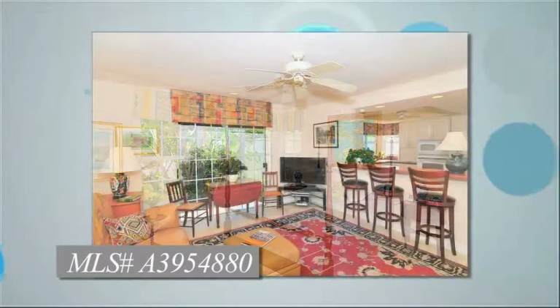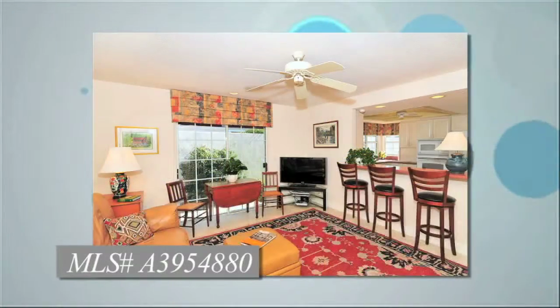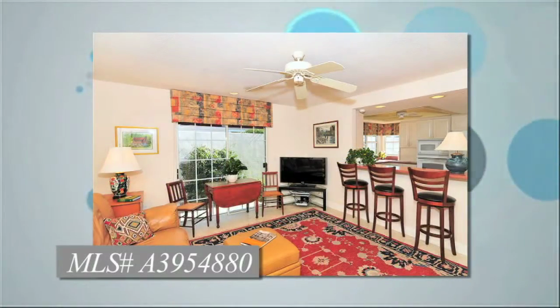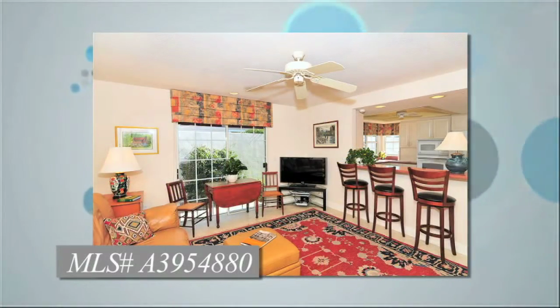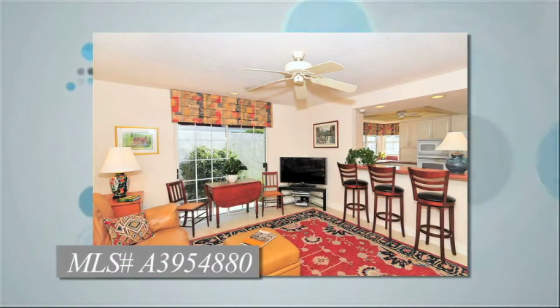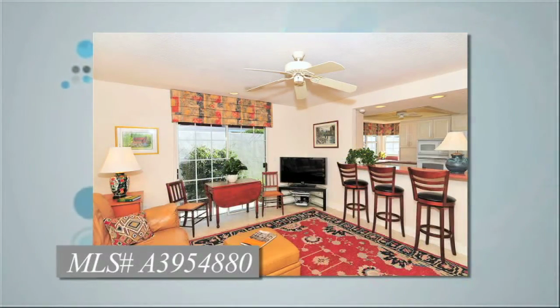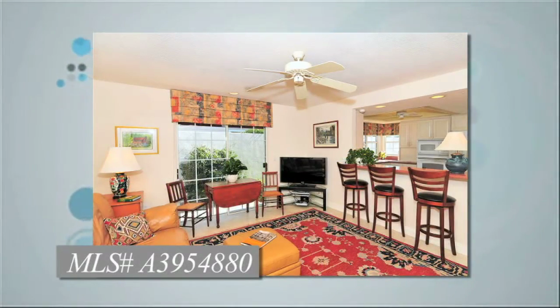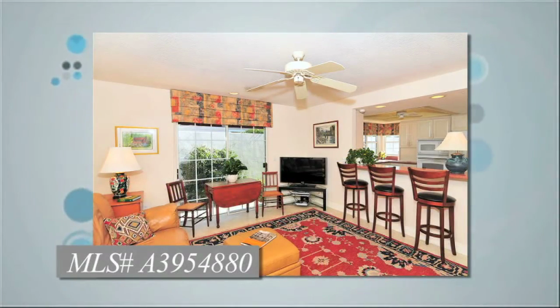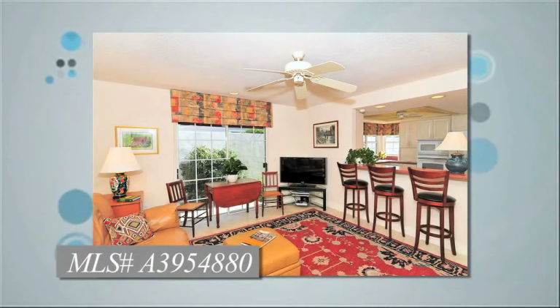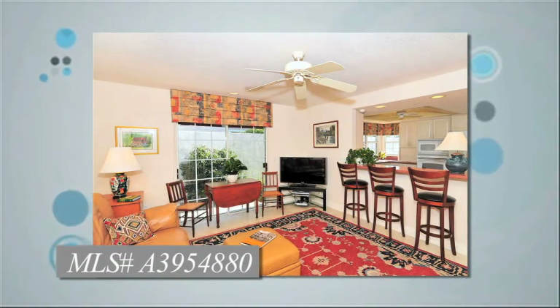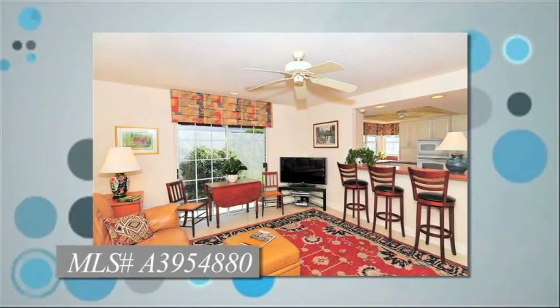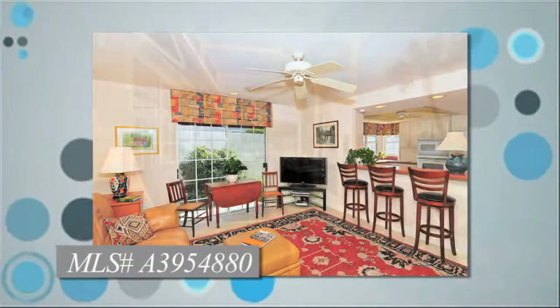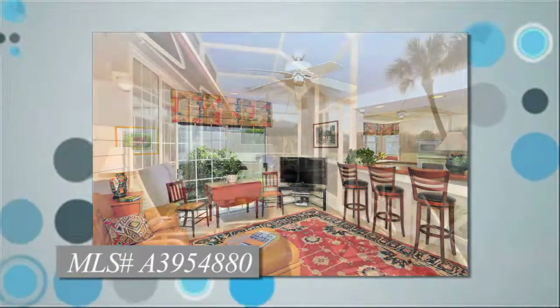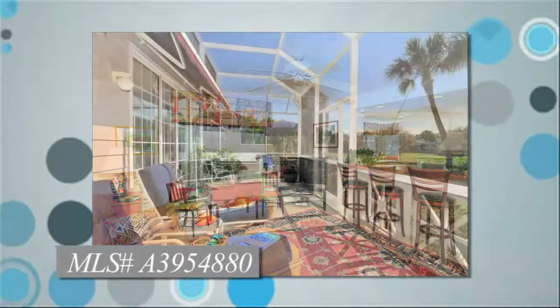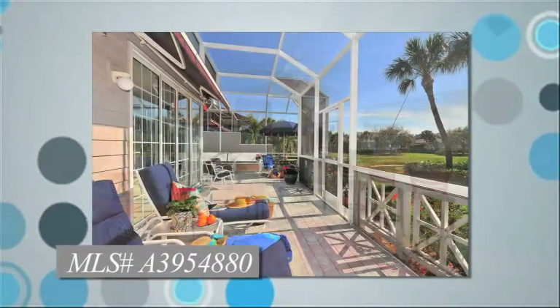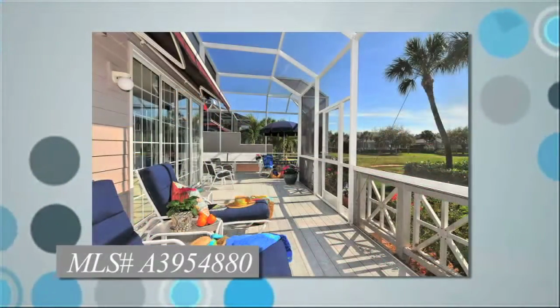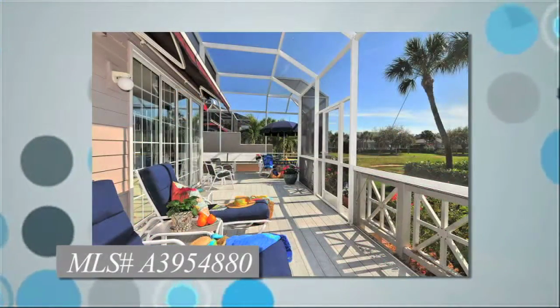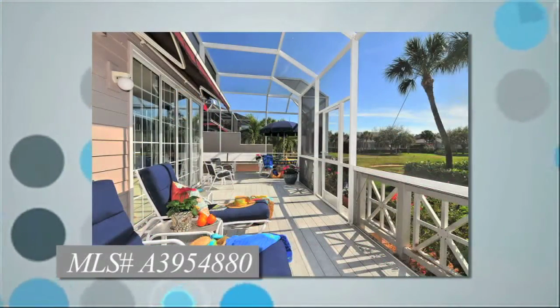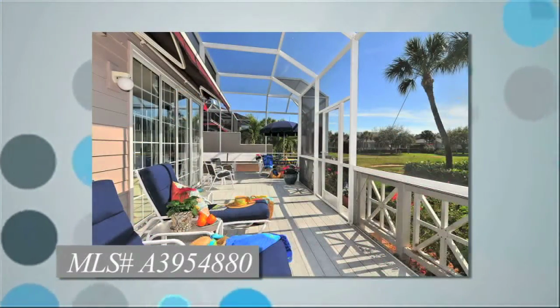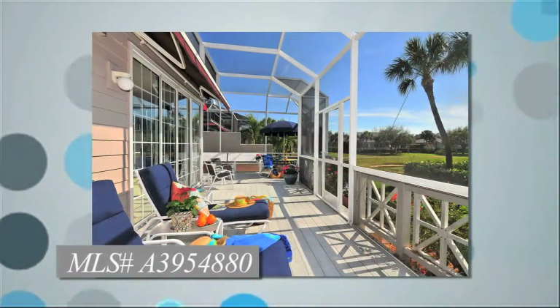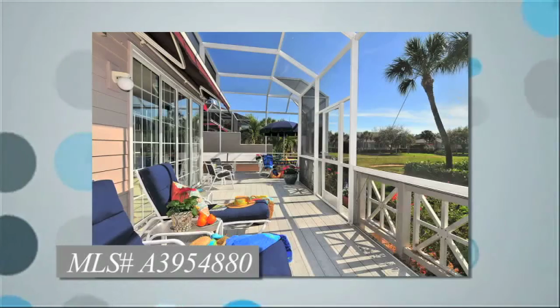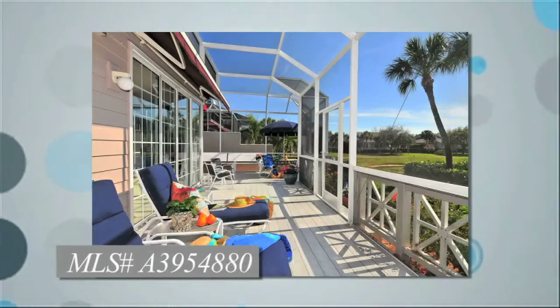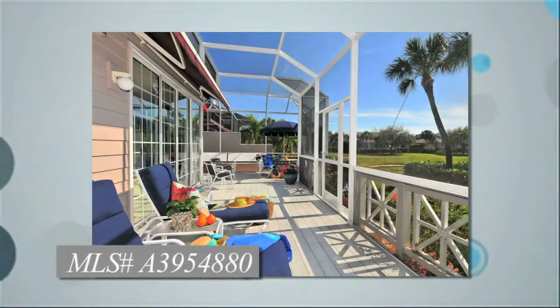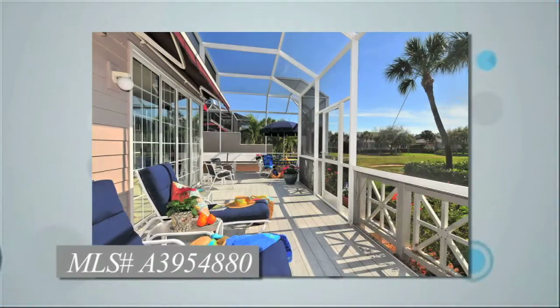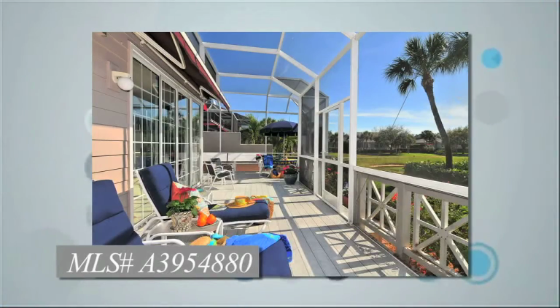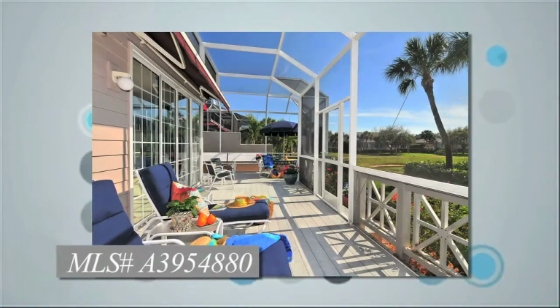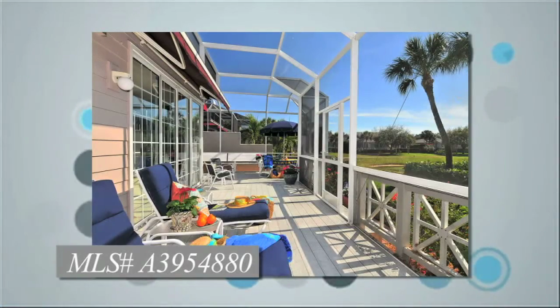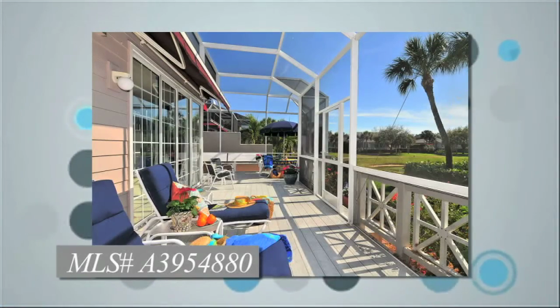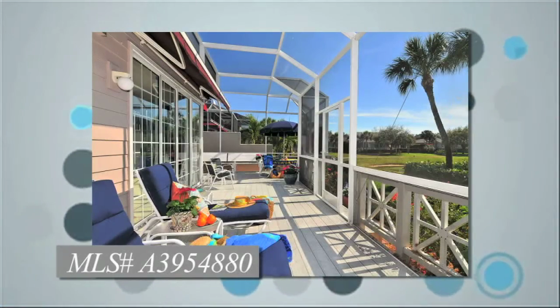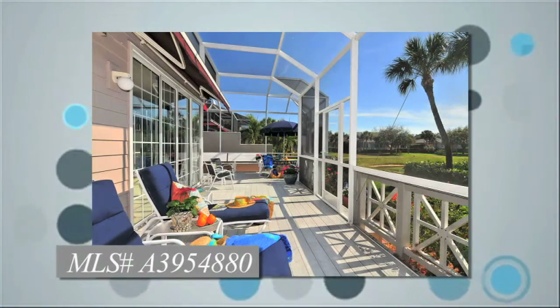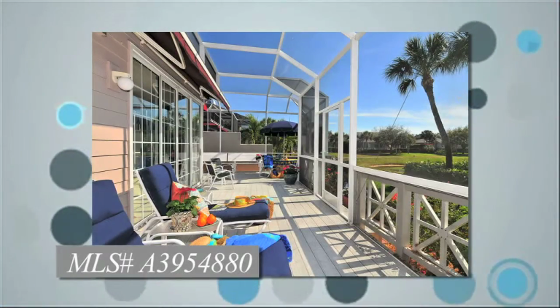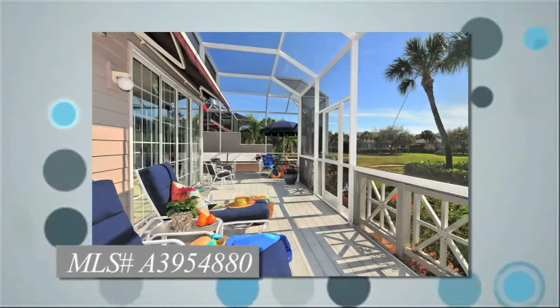A two-car attached garage, full laundry room, and a large wrap-around screen lanai with retractable awning overlooking the water view to the pool.